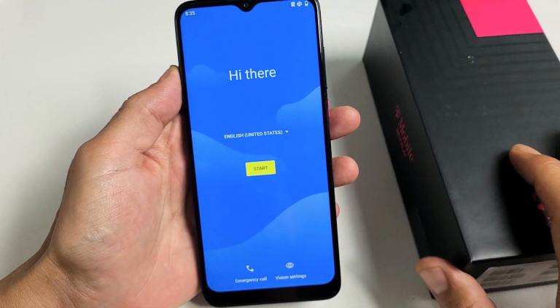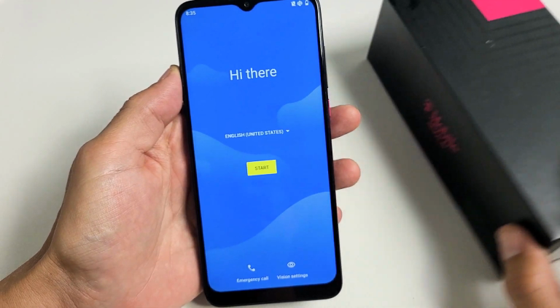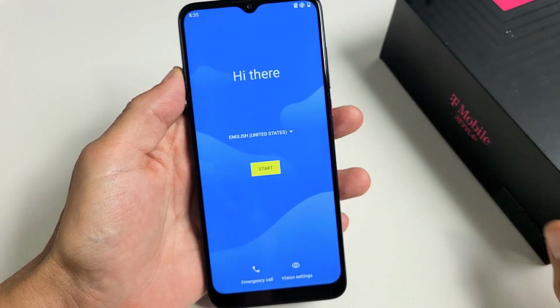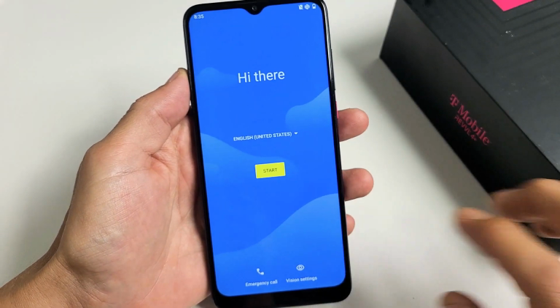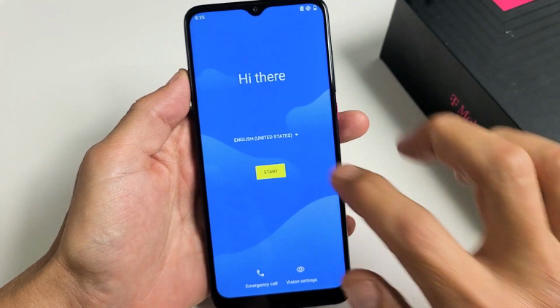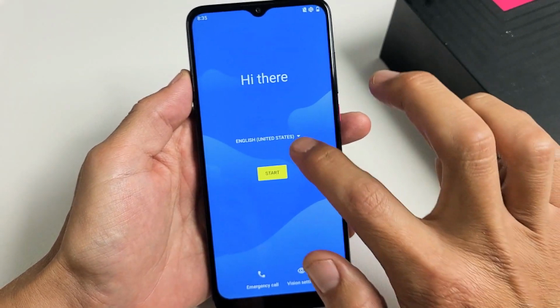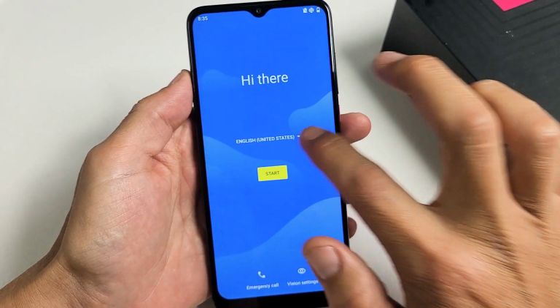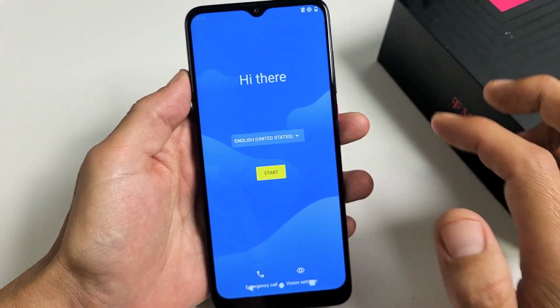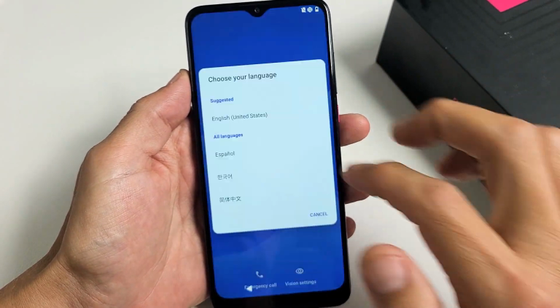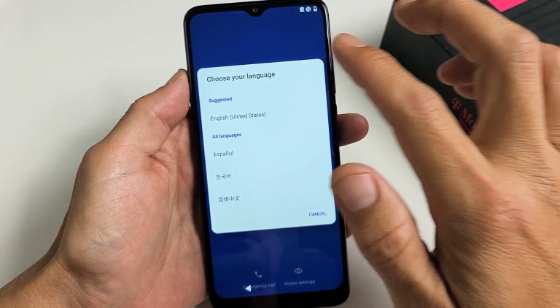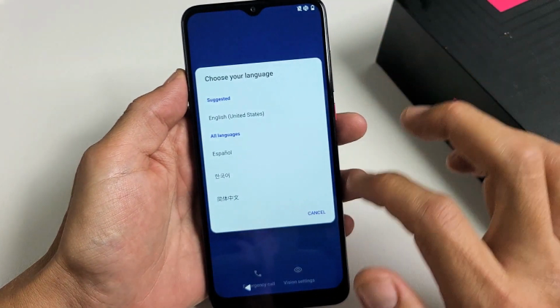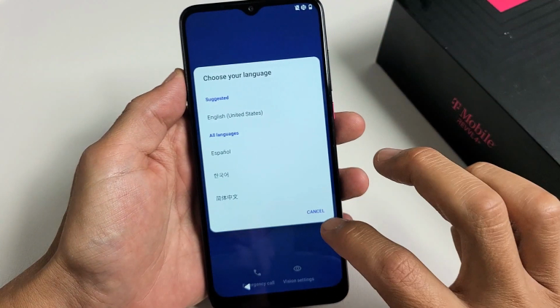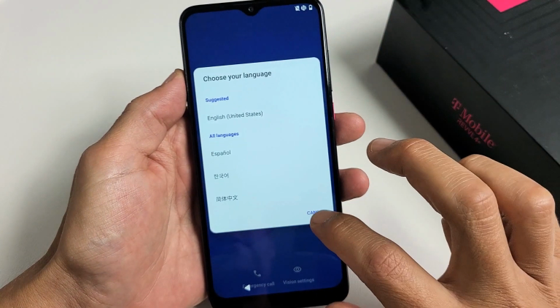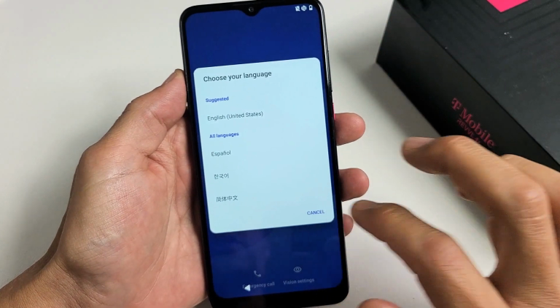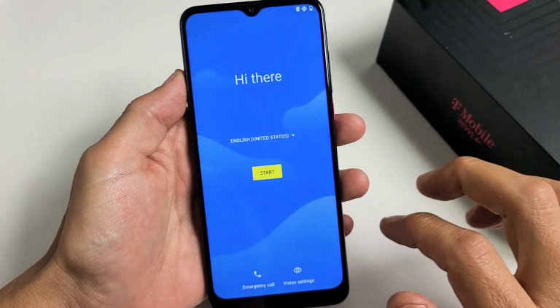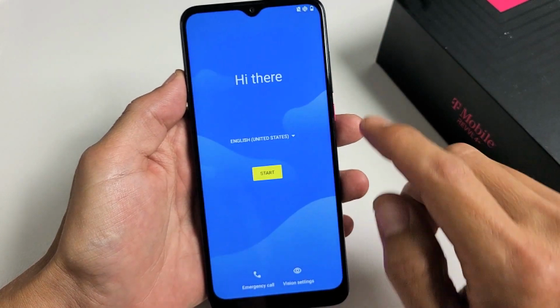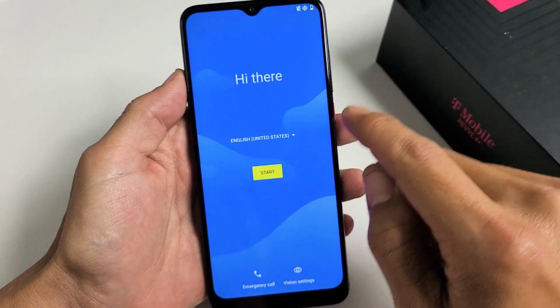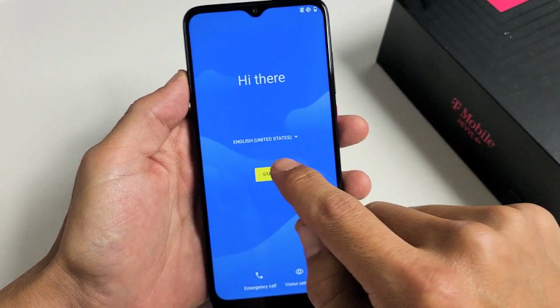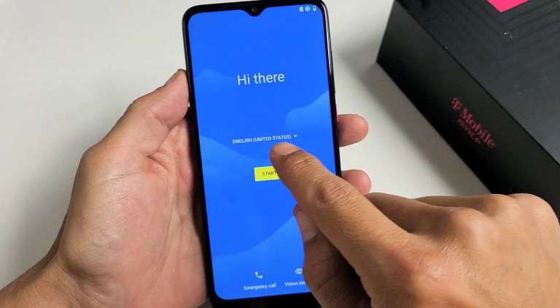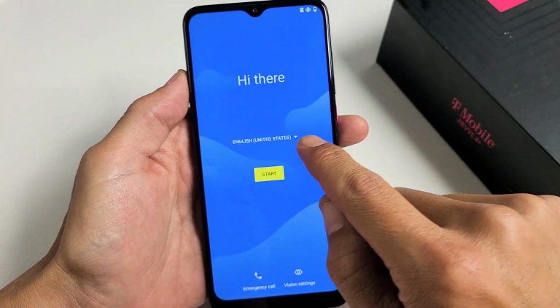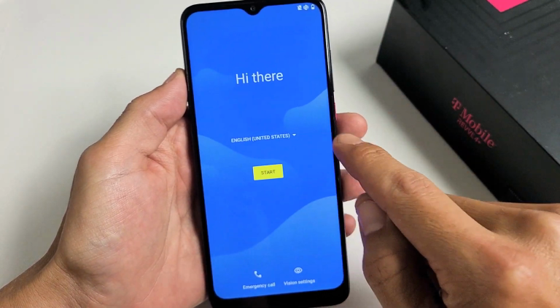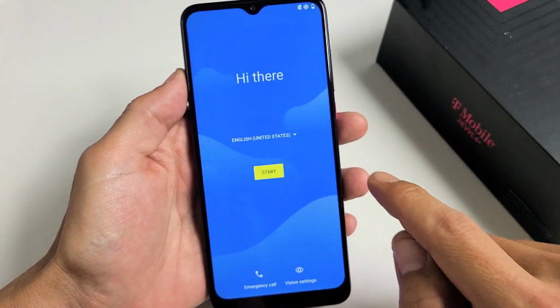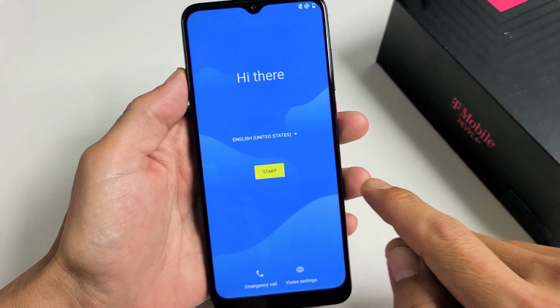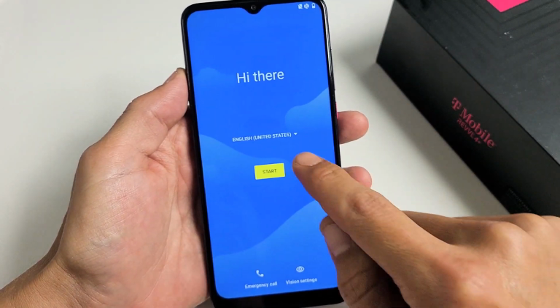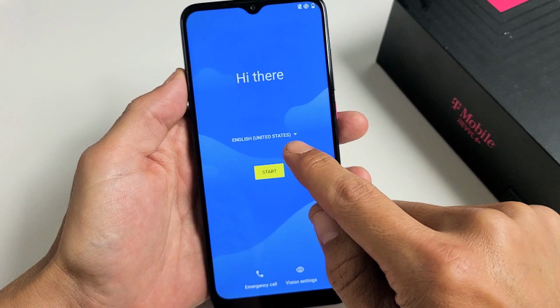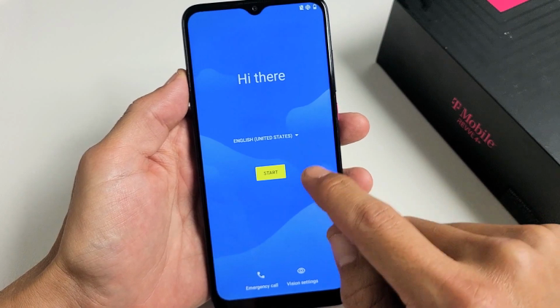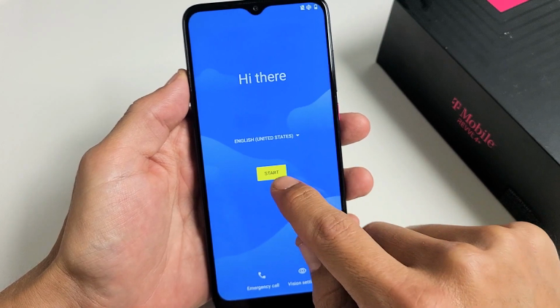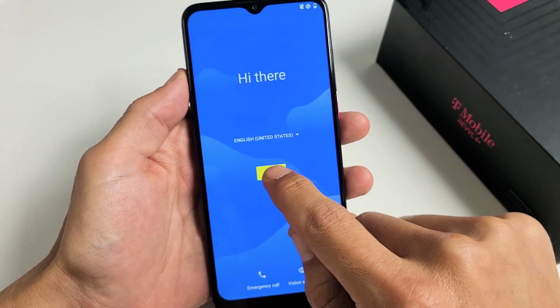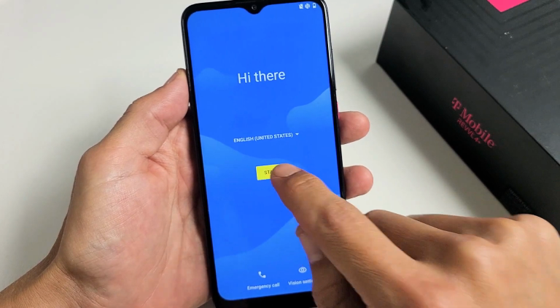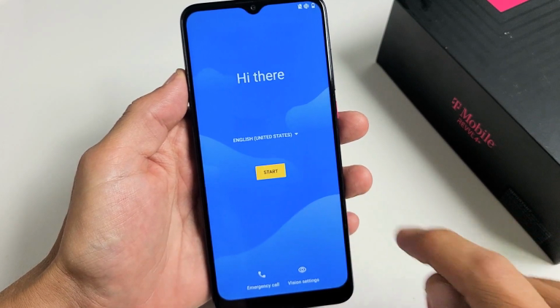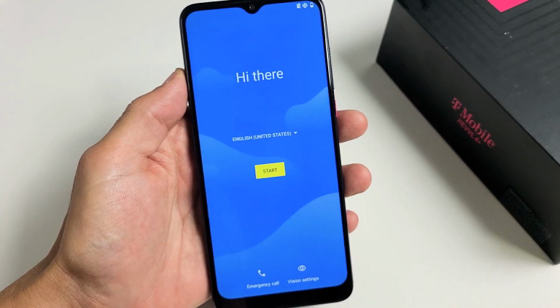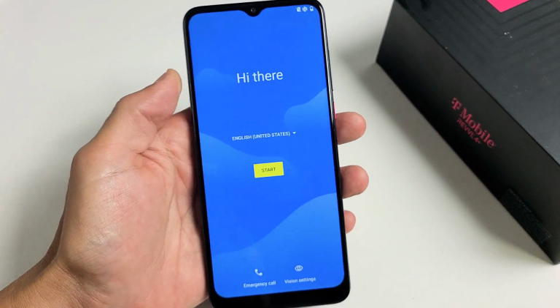First thing is go ahead and choose your language. I'm going to go with English United States. Tap on Start.